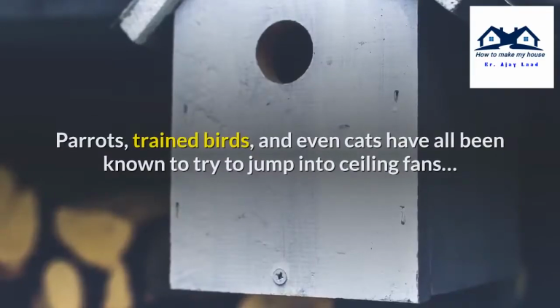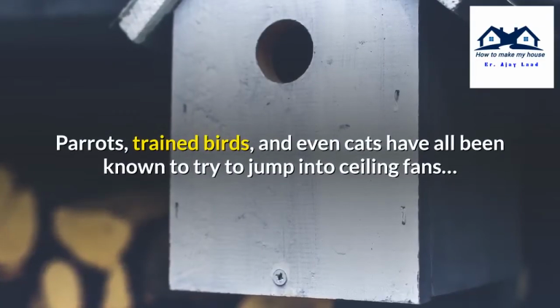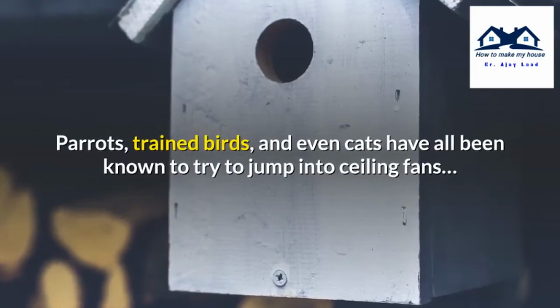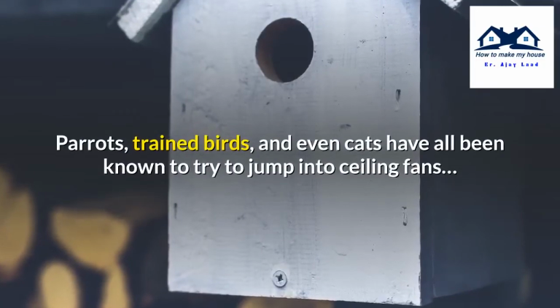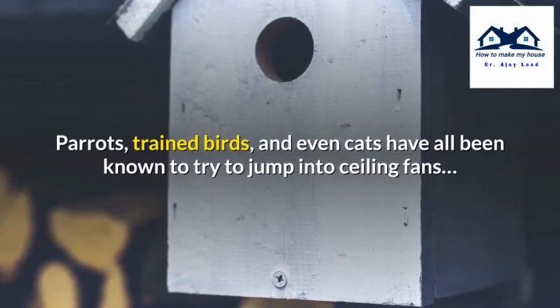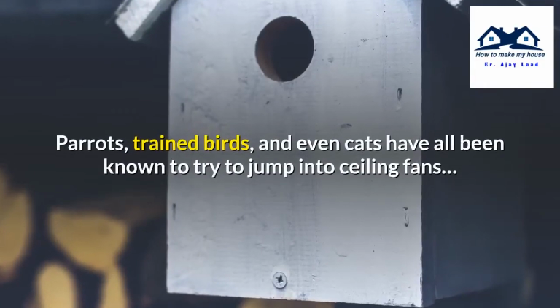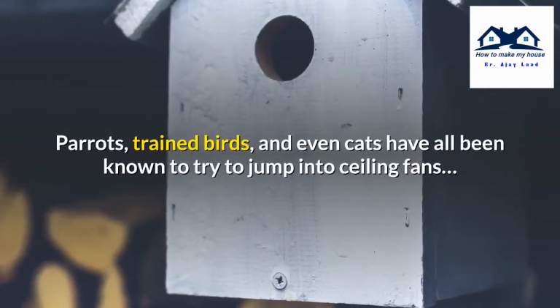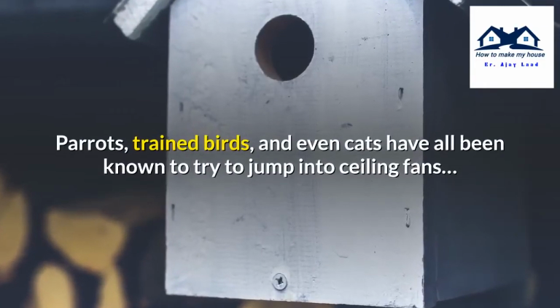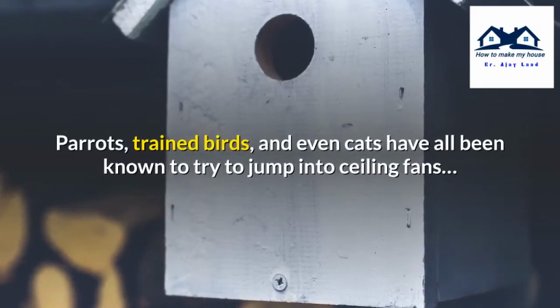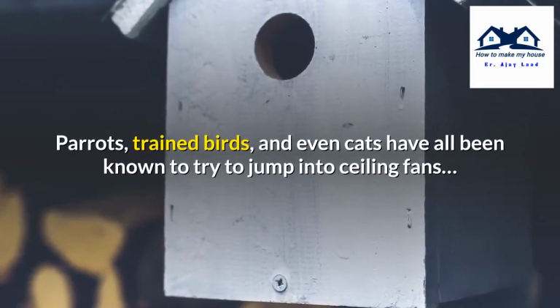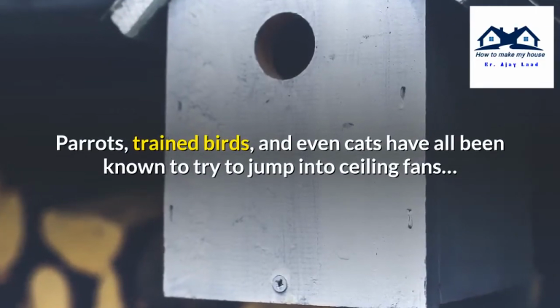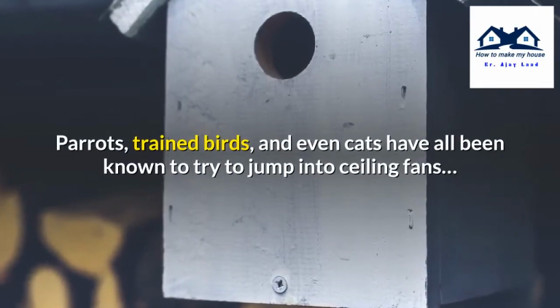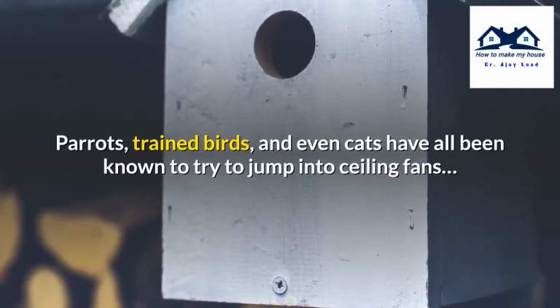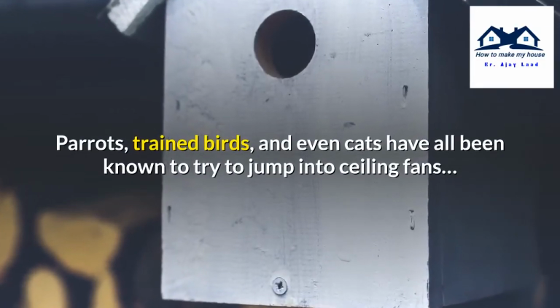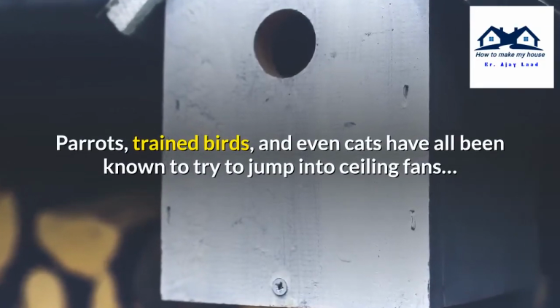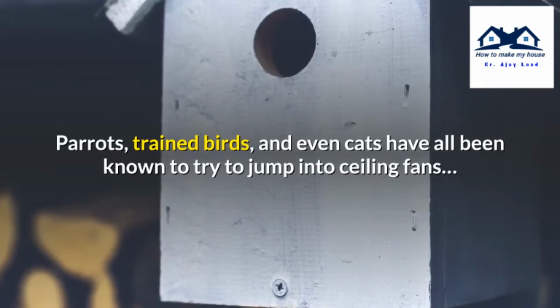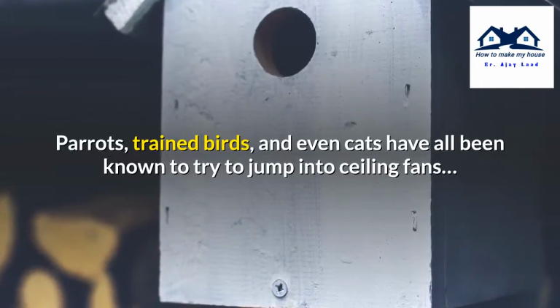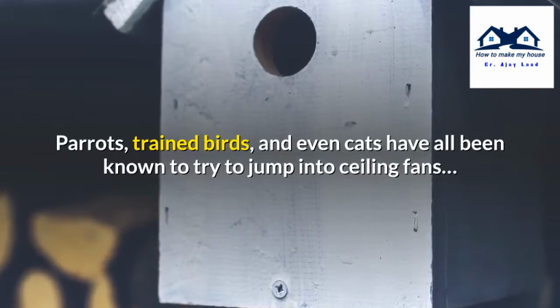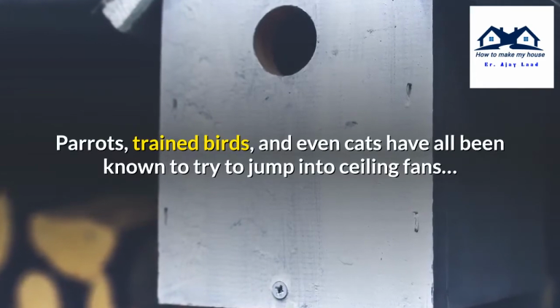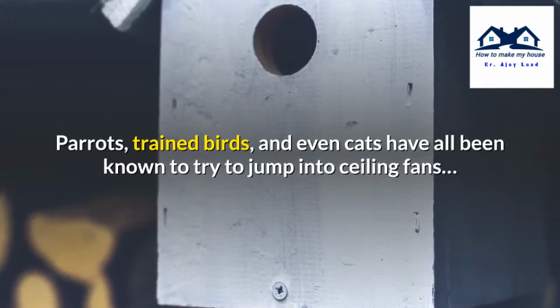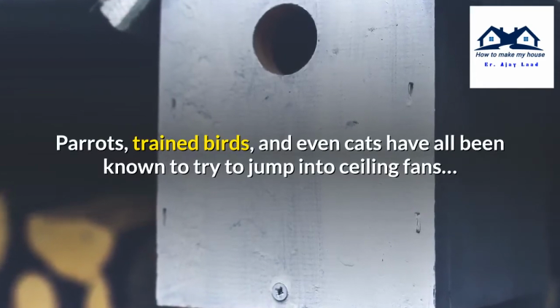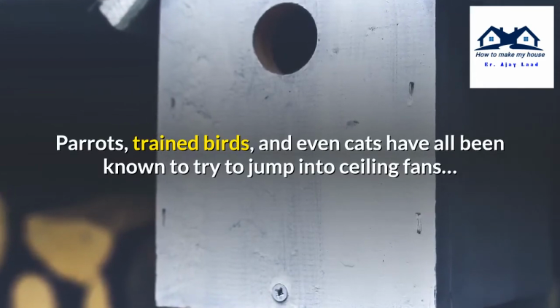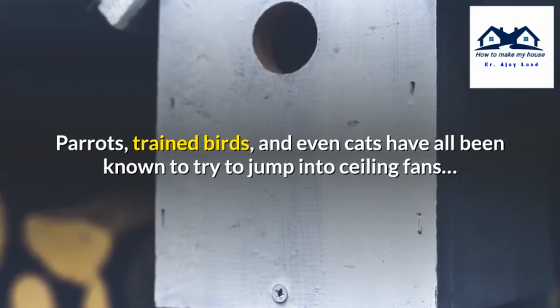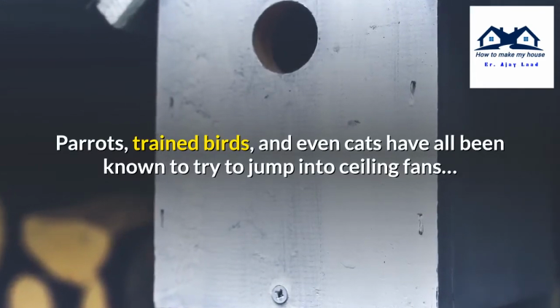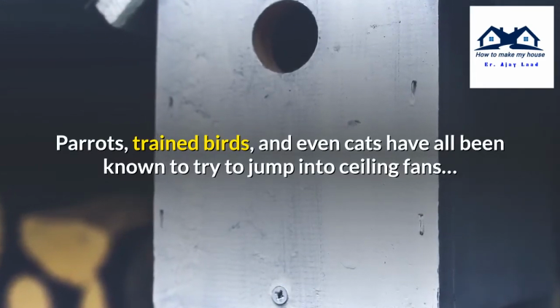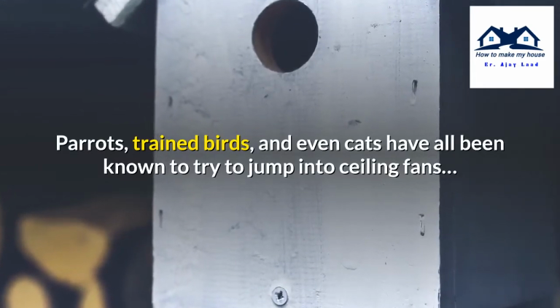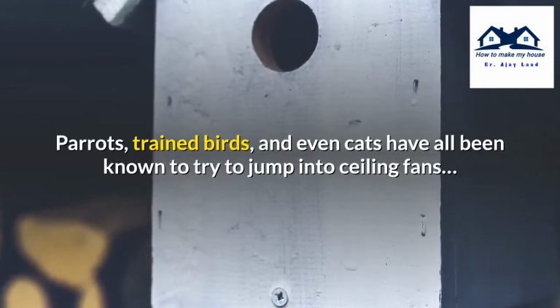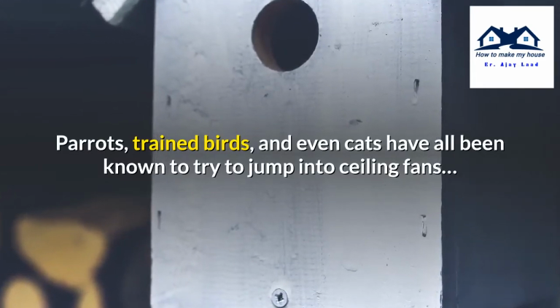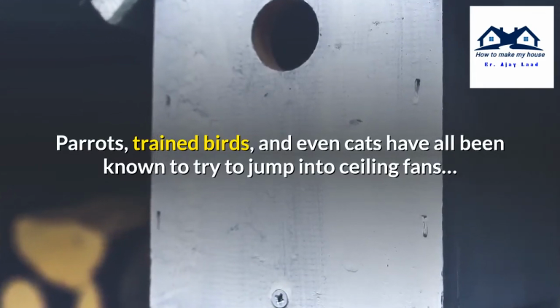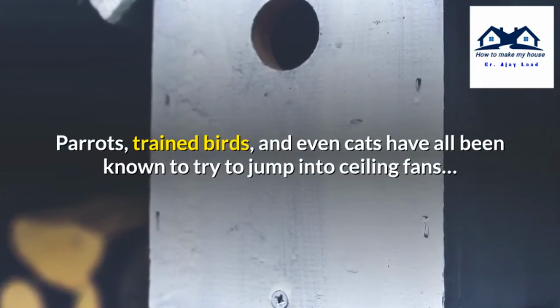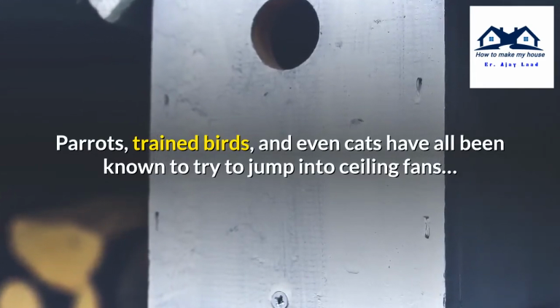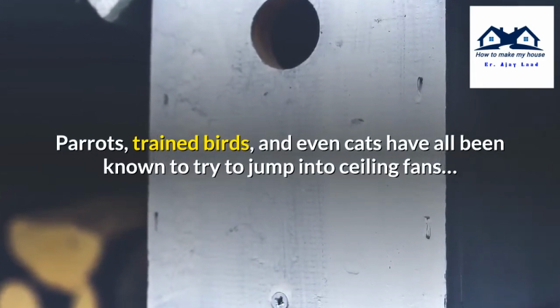Parrots, trained birds, and even cats have all been known to try to jump into ceiling fans.